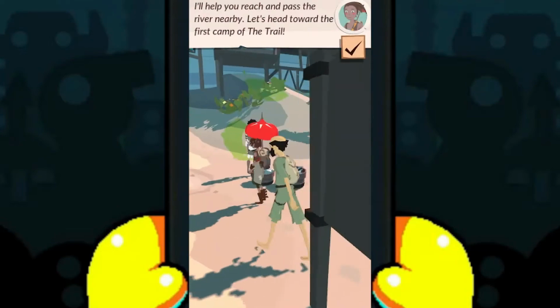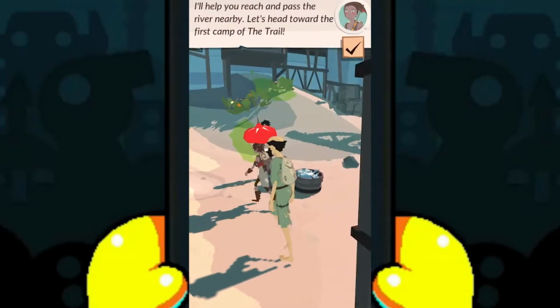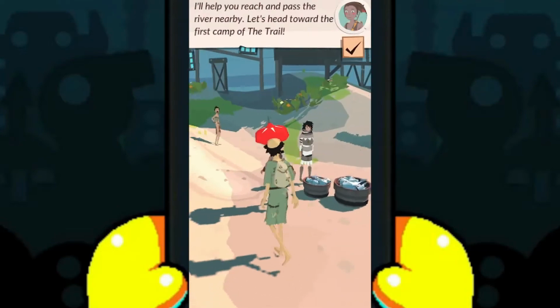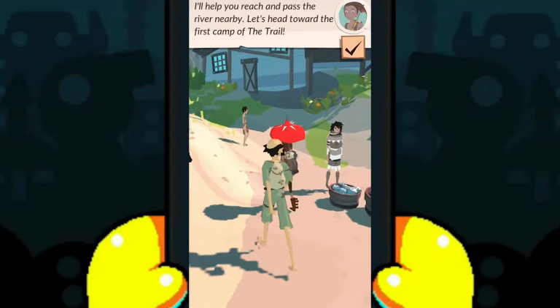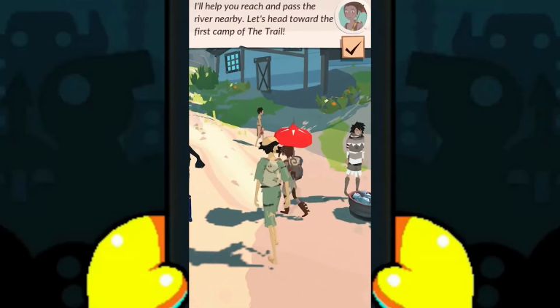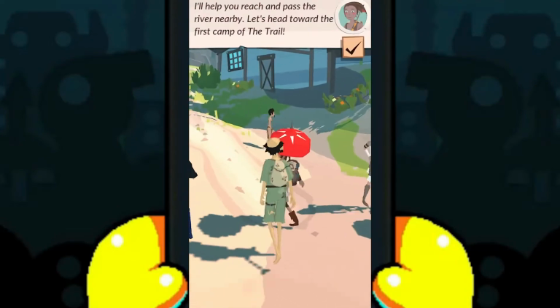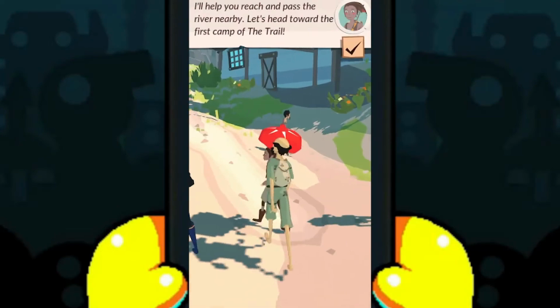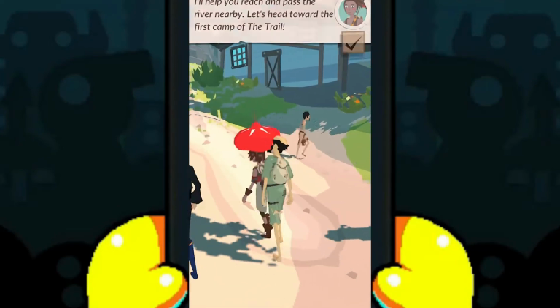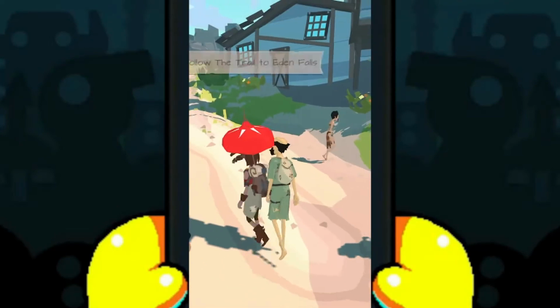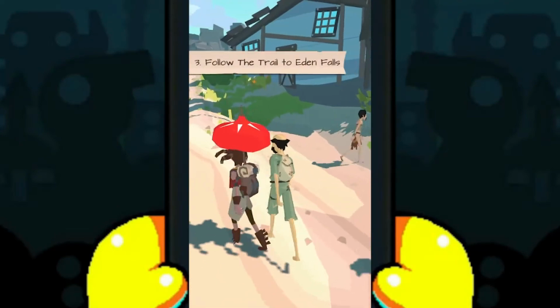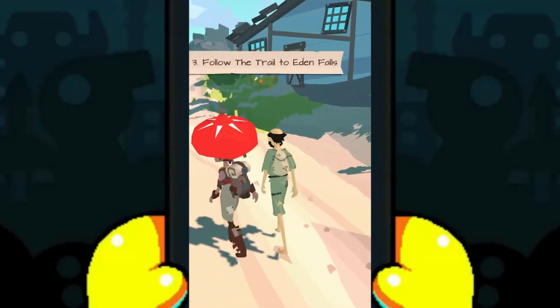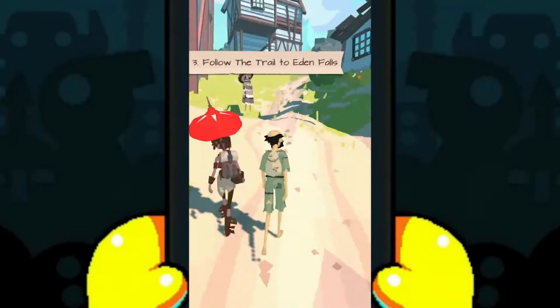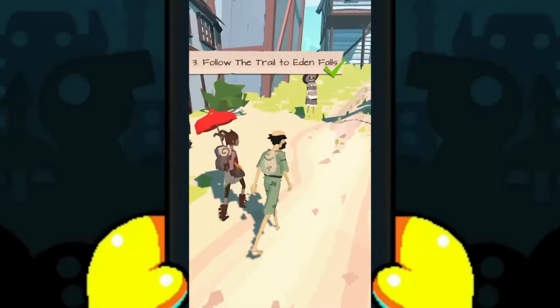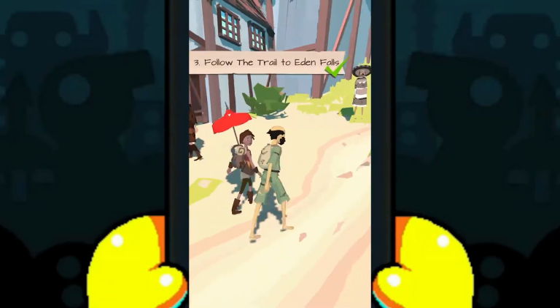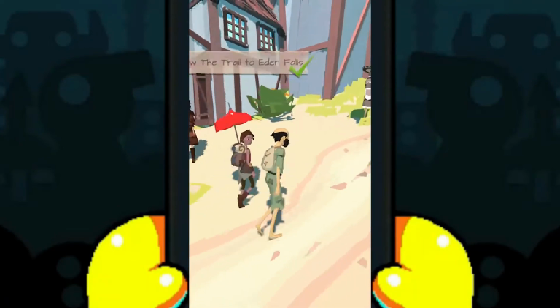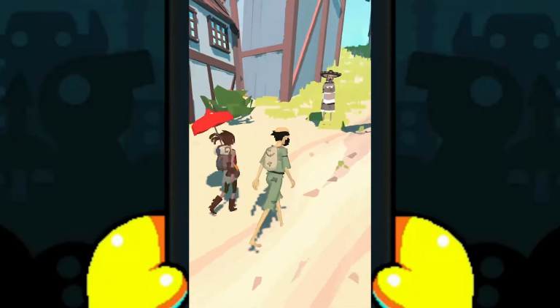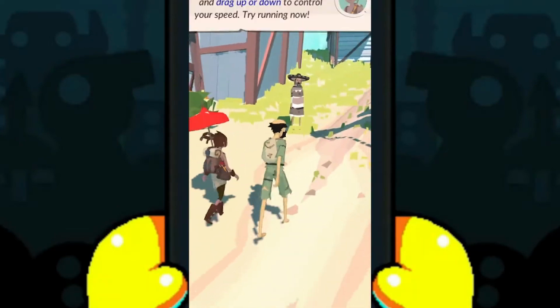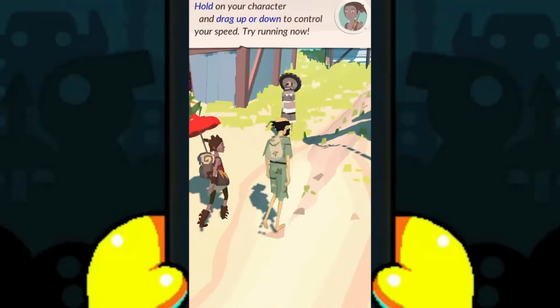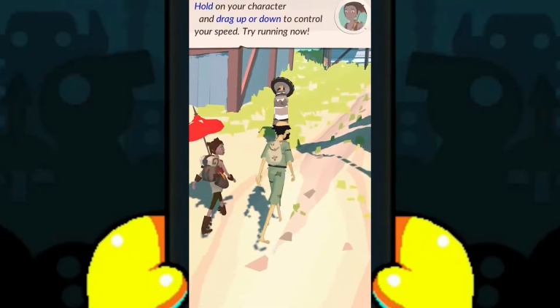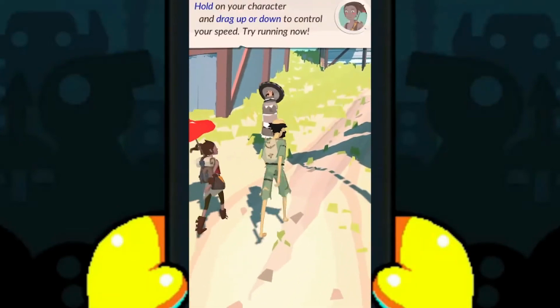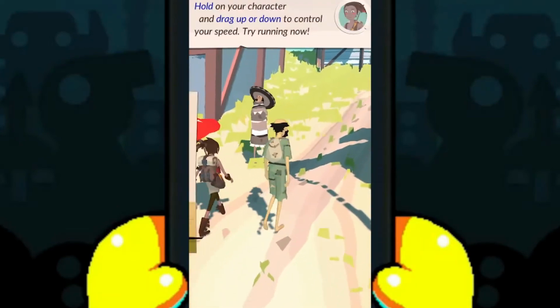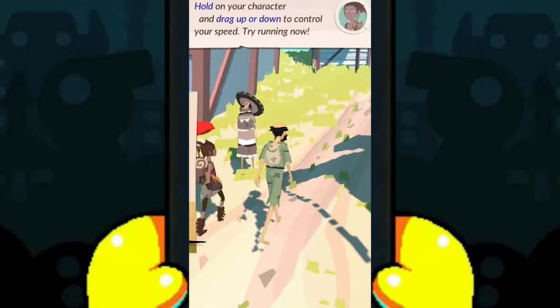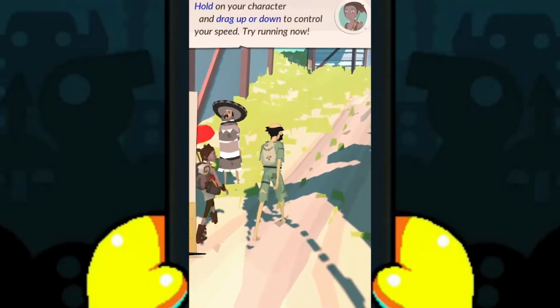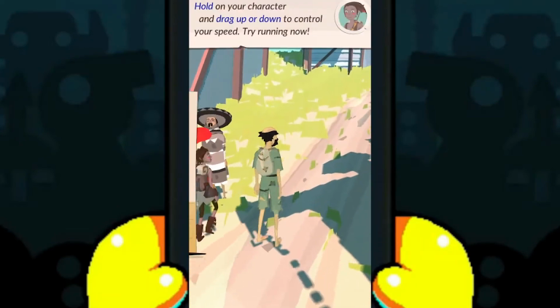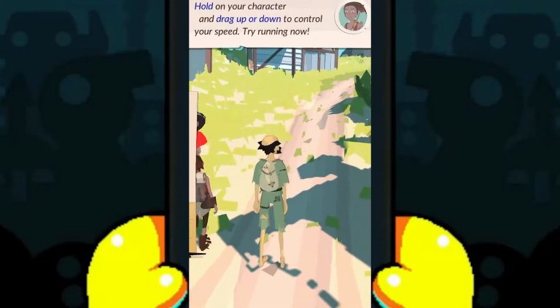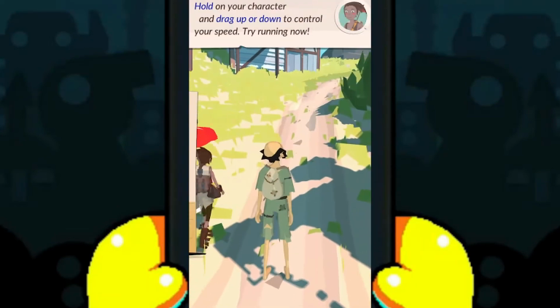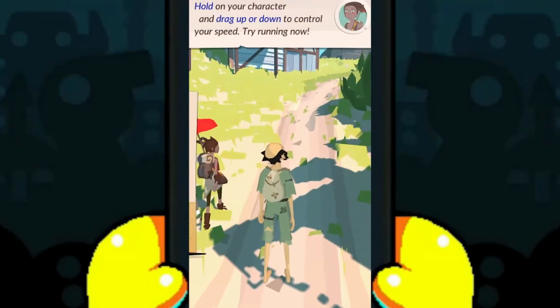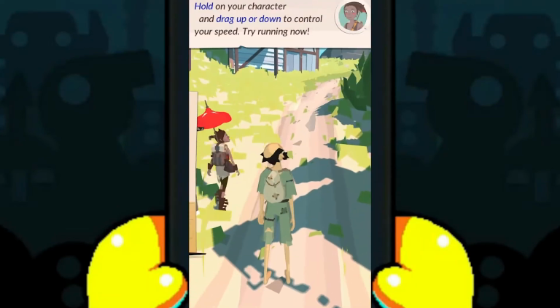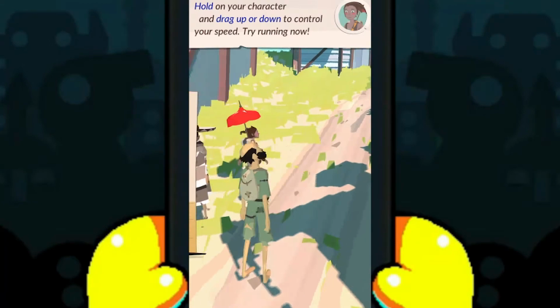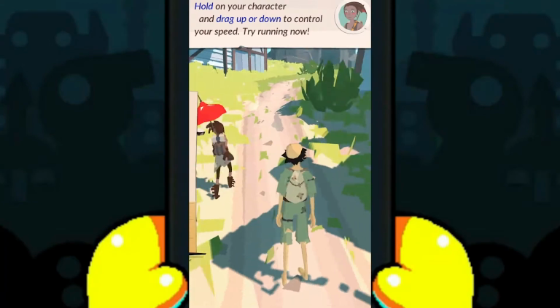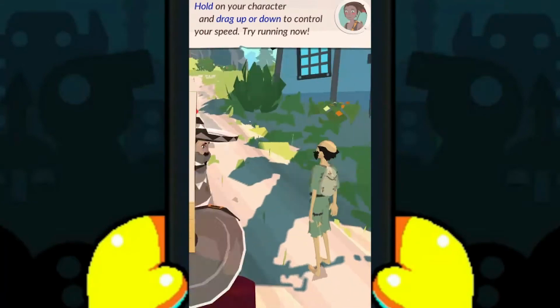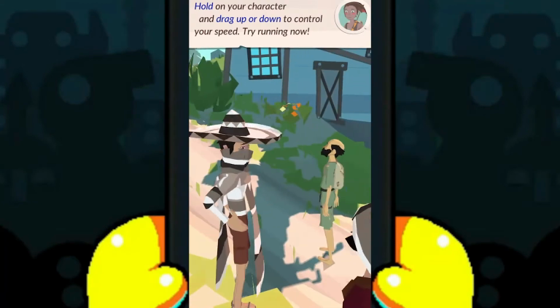Head towards the first camp of the trail. Hold on your character and drag up or down to control your speed. Try running now.